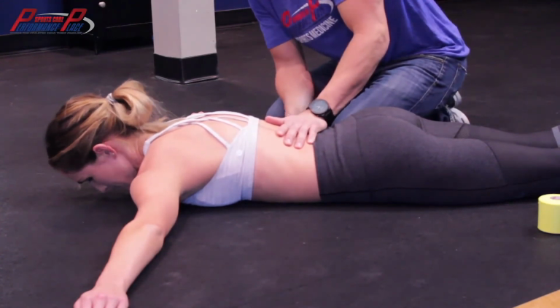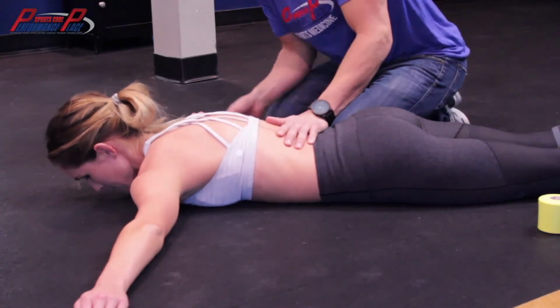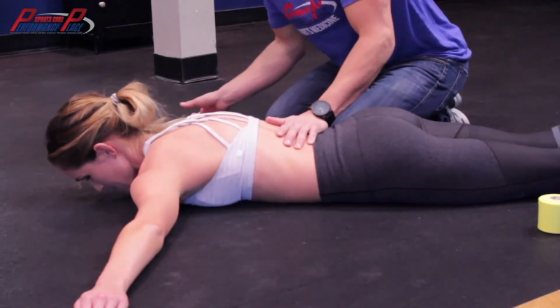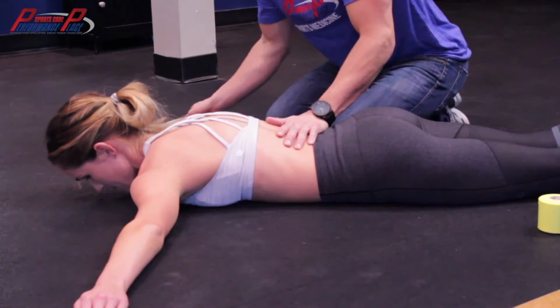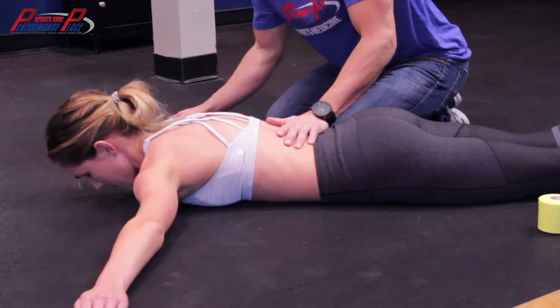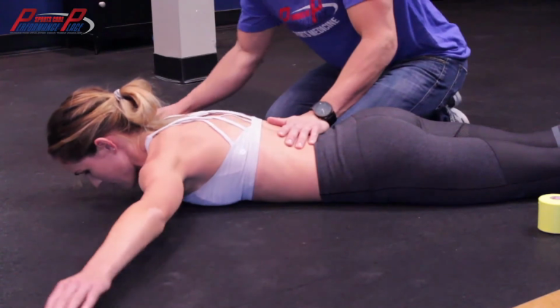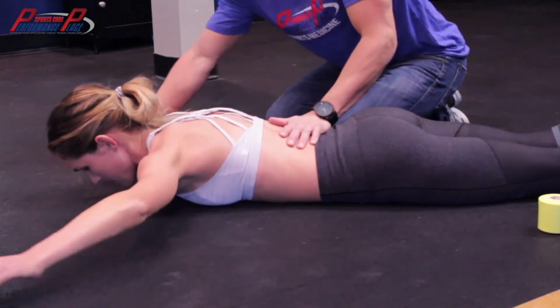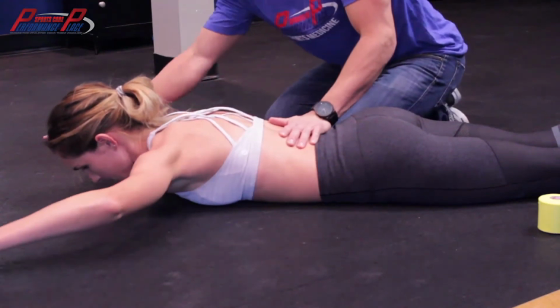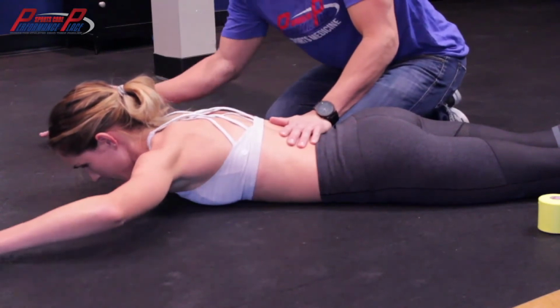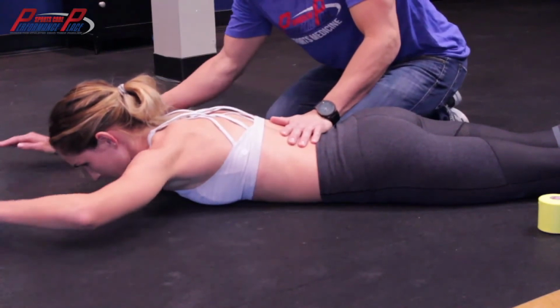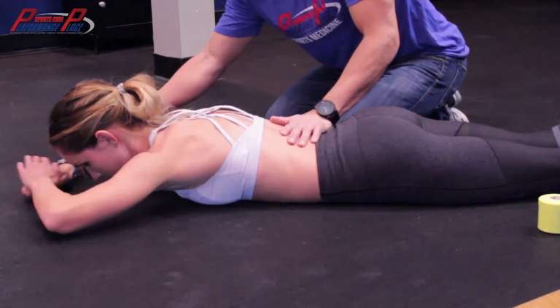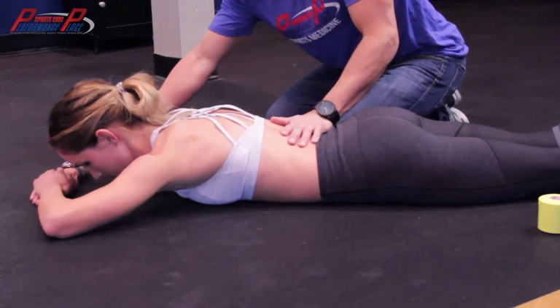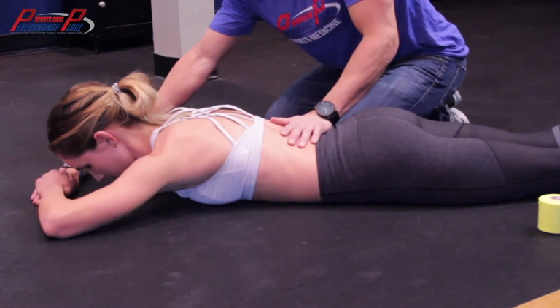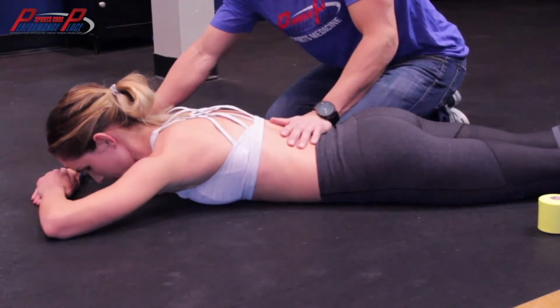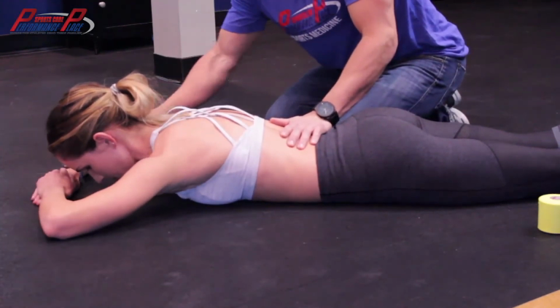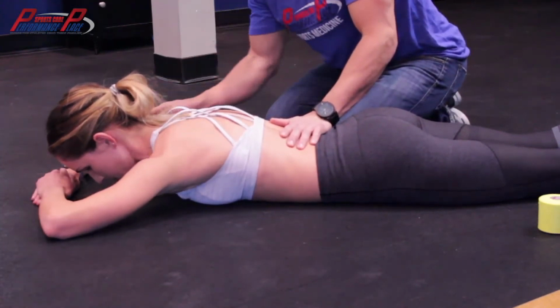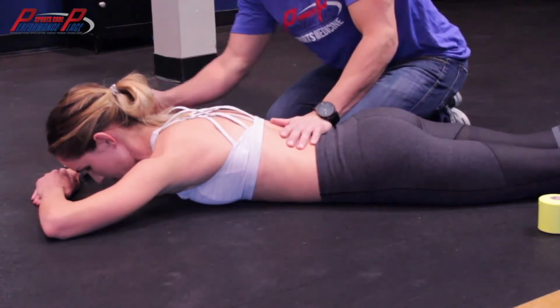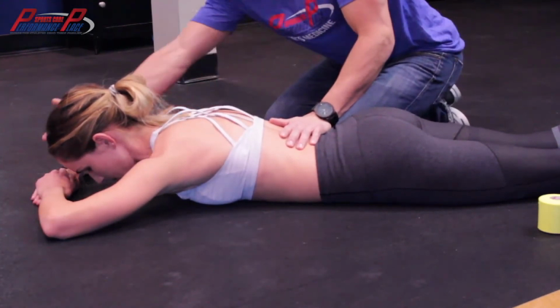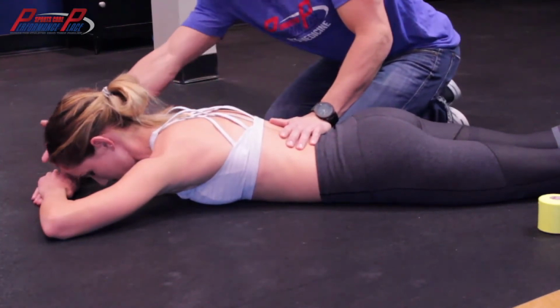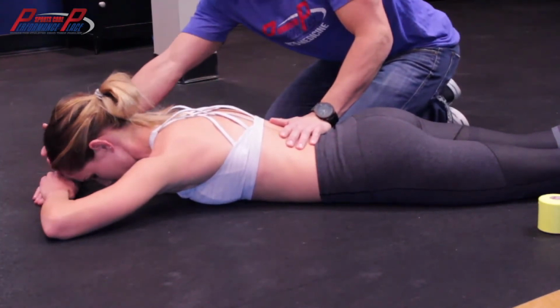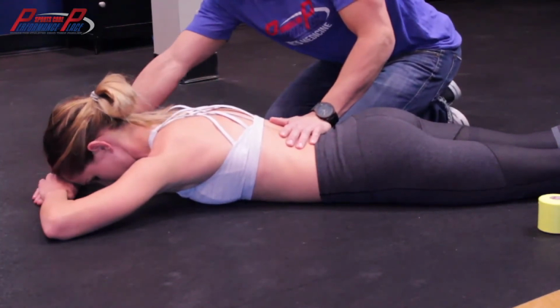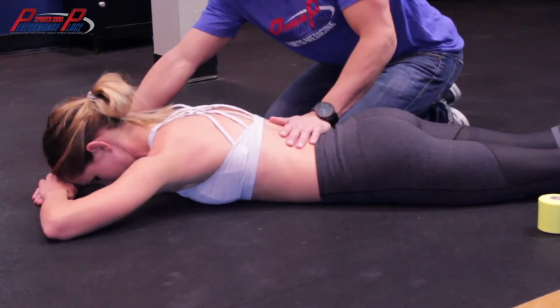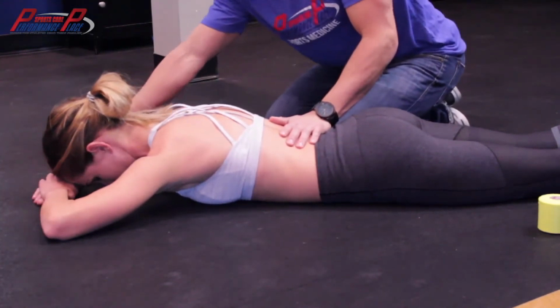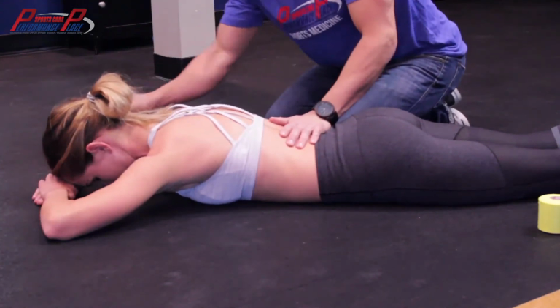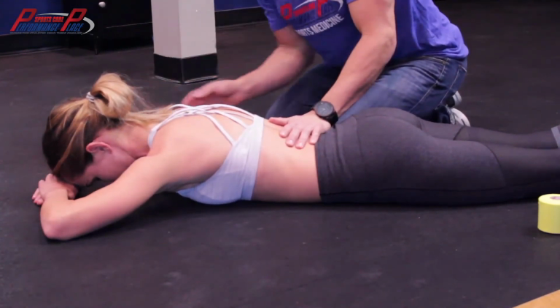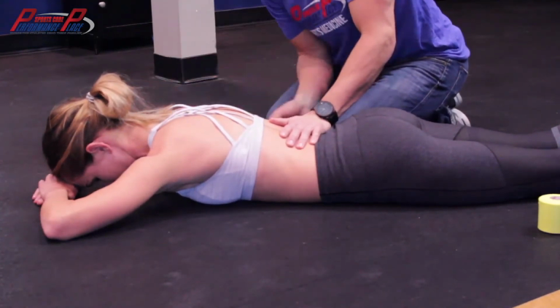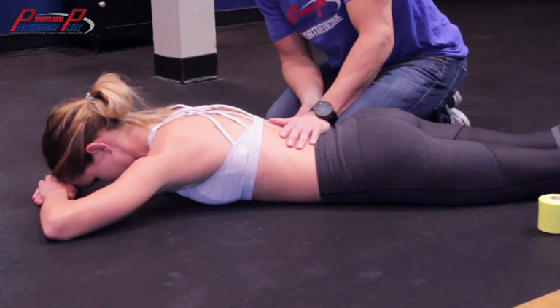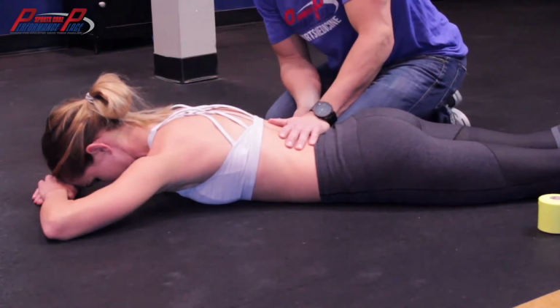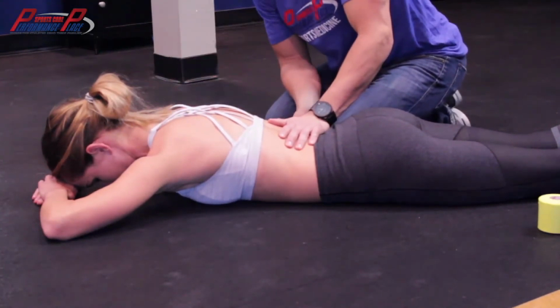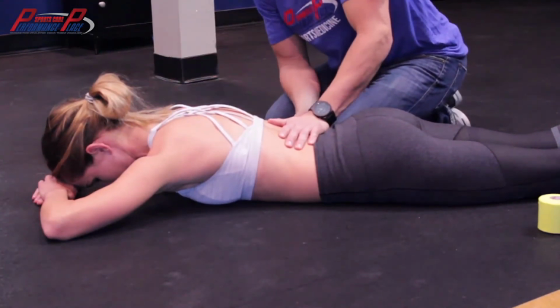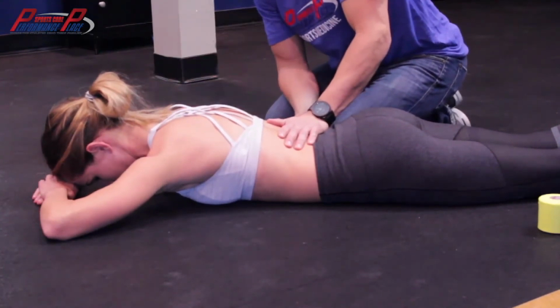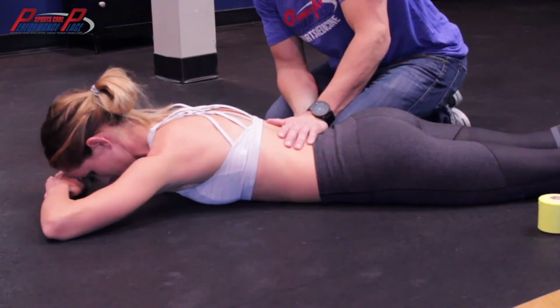So let's go — elbows right up there. Good. Just head, forehead right there, just kind of in a nice resting position.